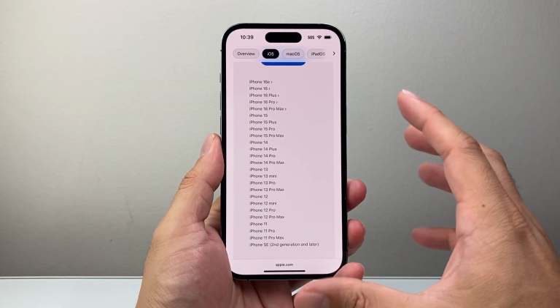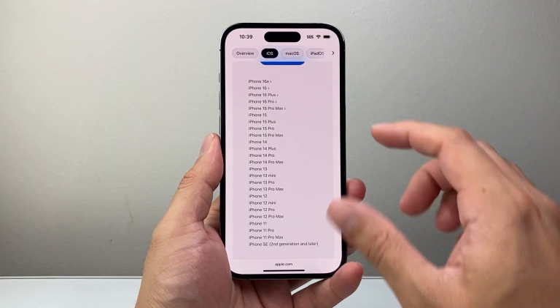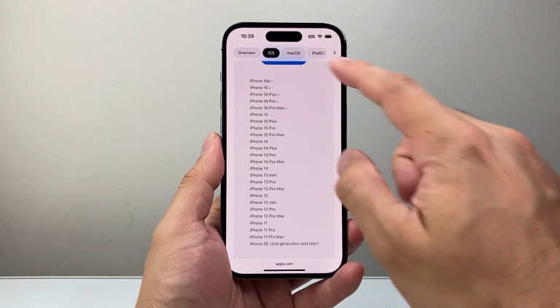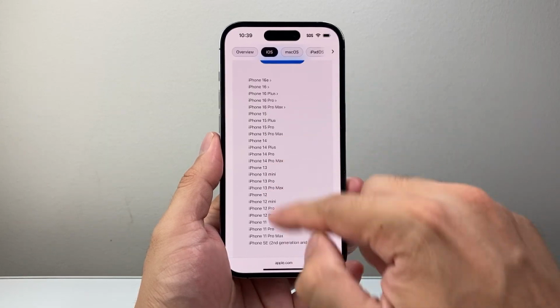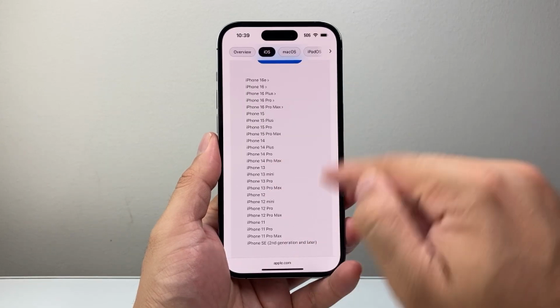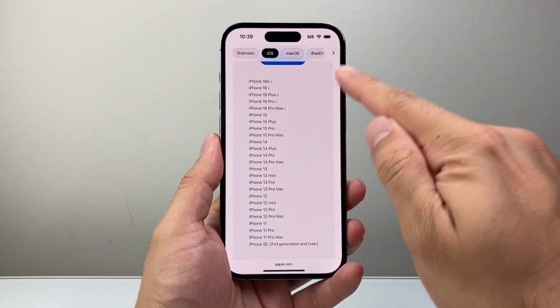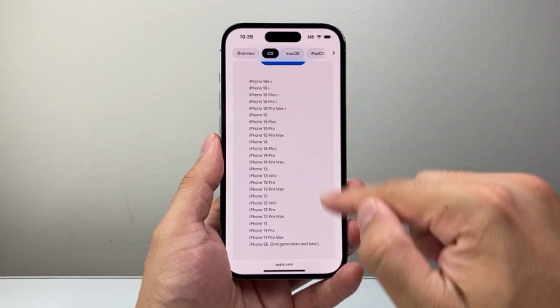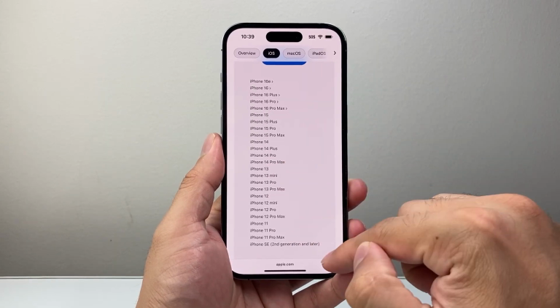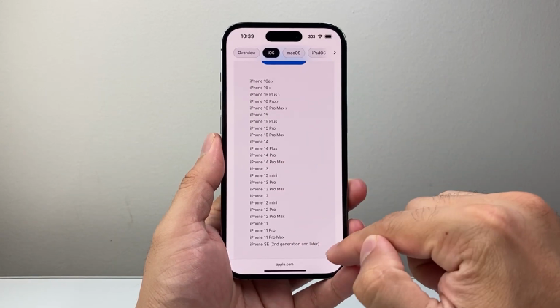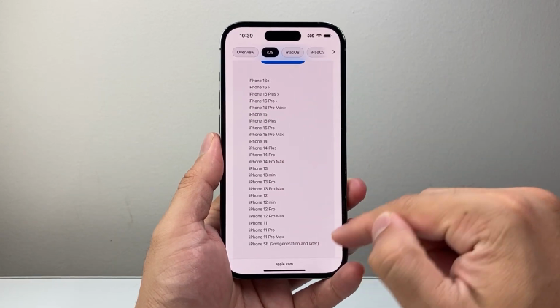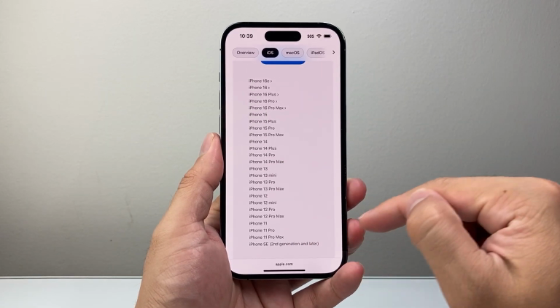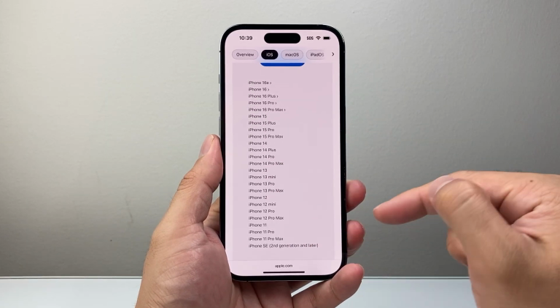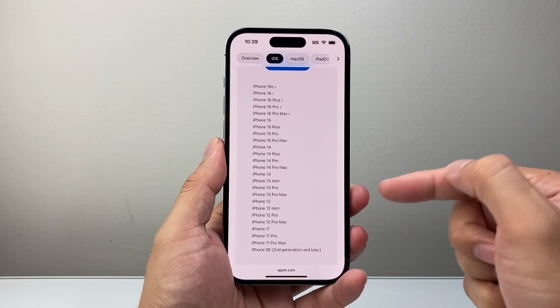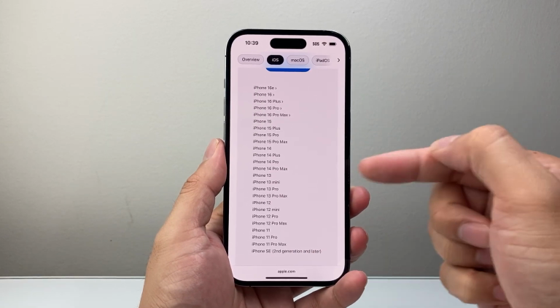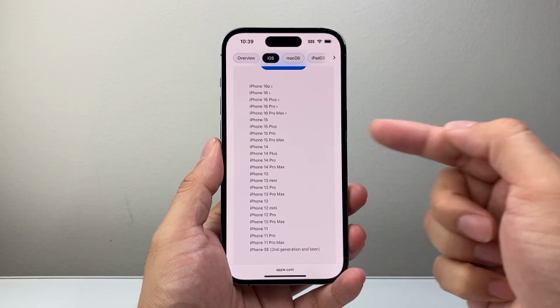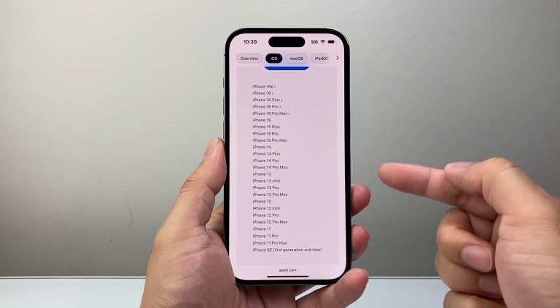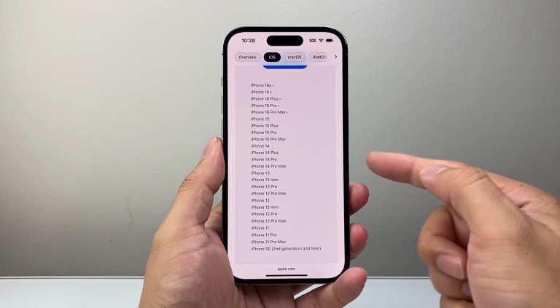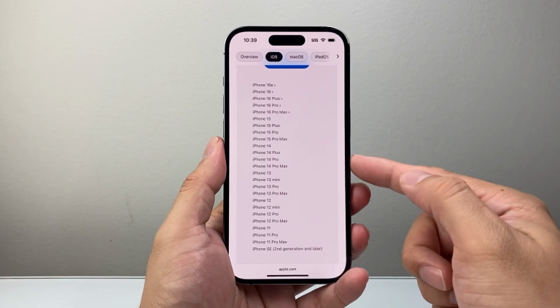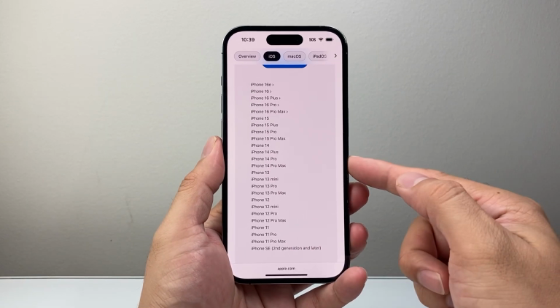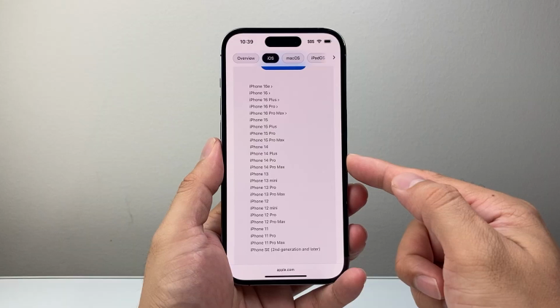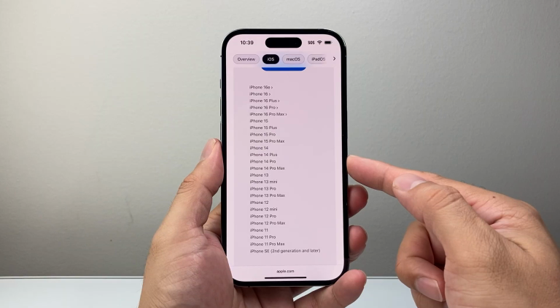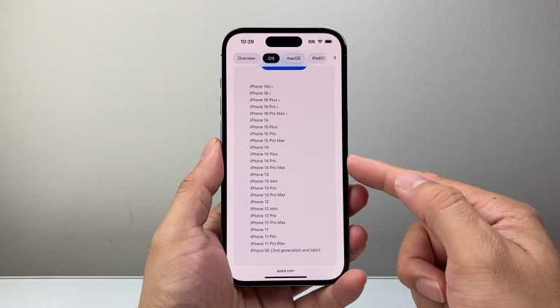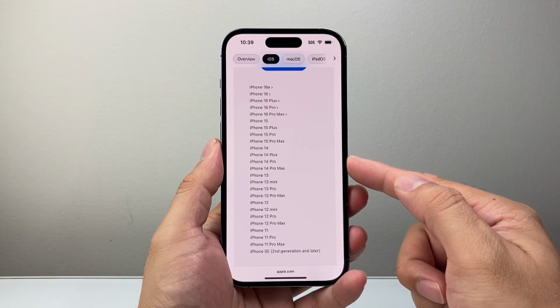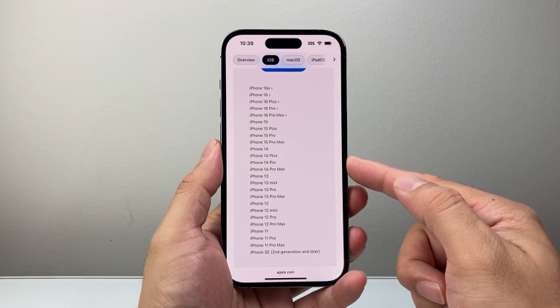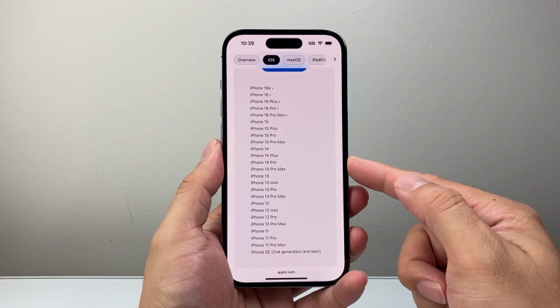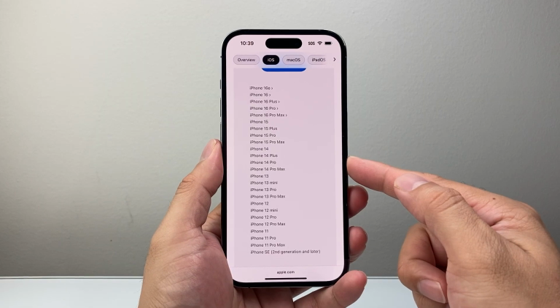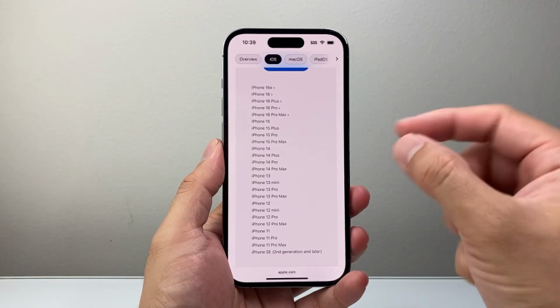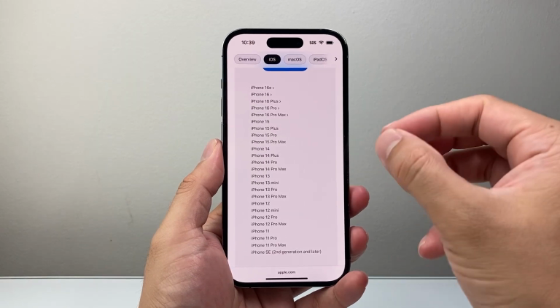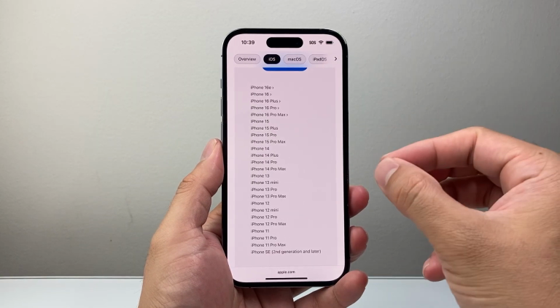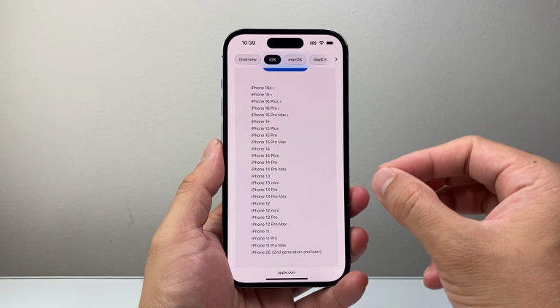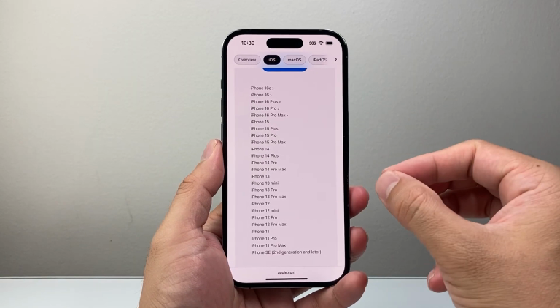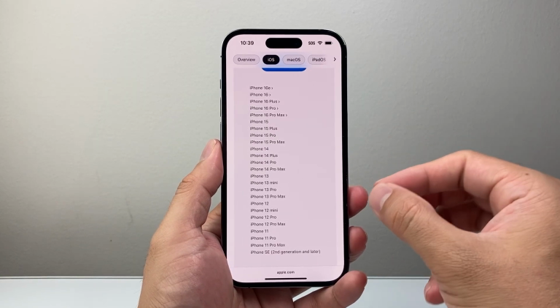So if you have any of the supported devices, when the public release is out — which is going to be around September — you'll be able to update to it.